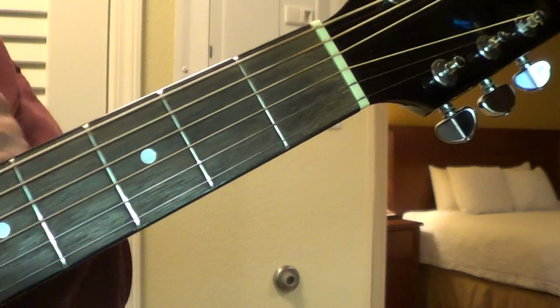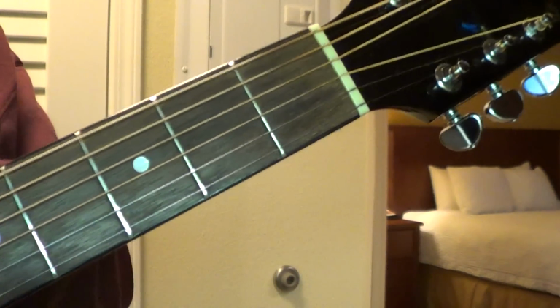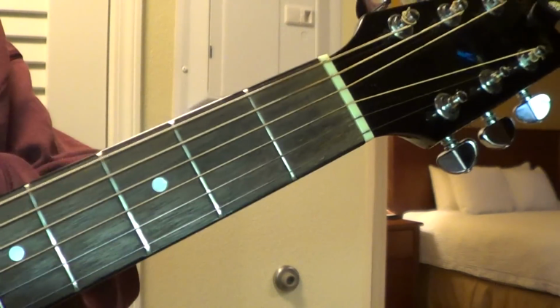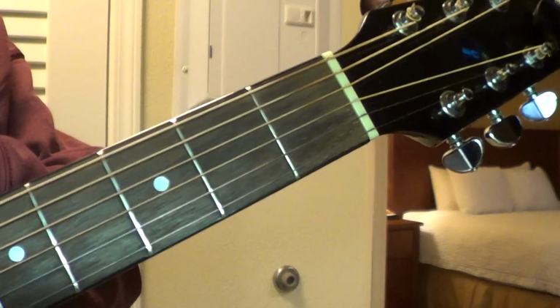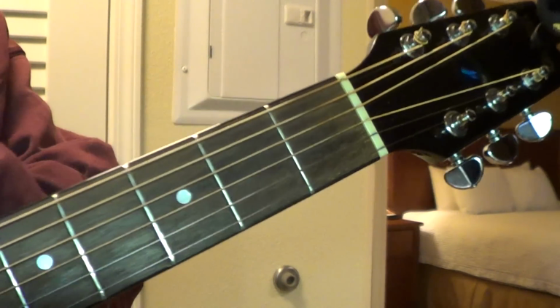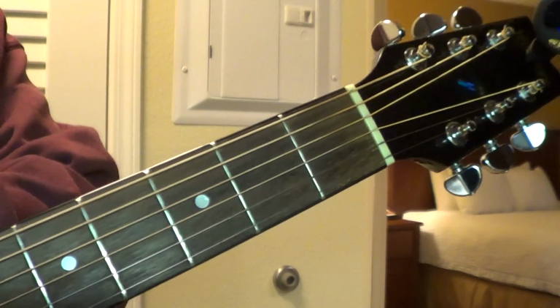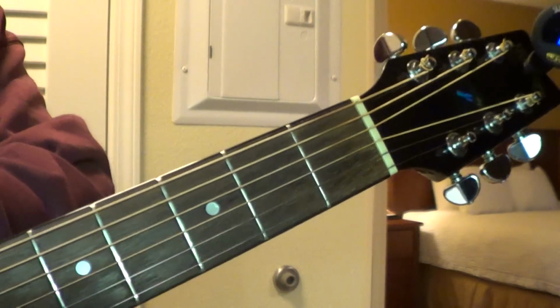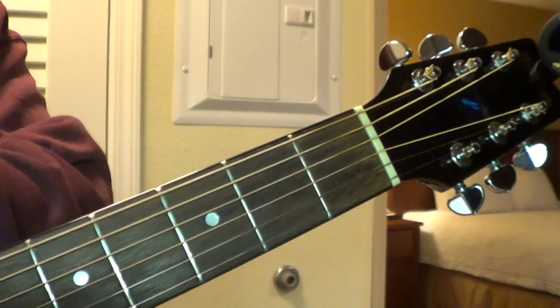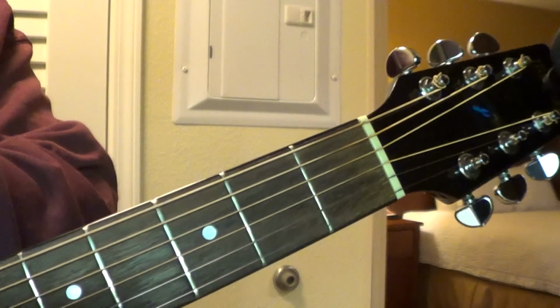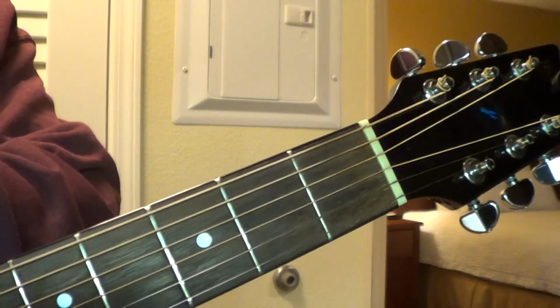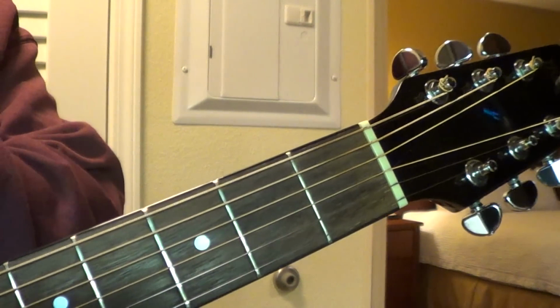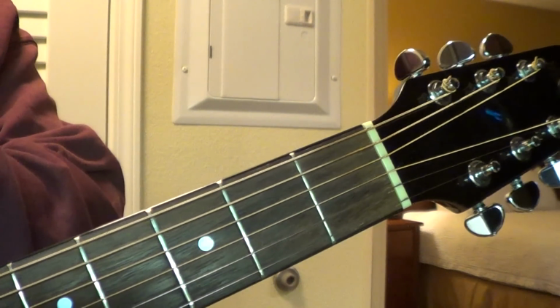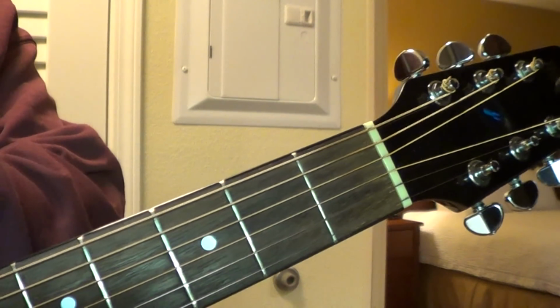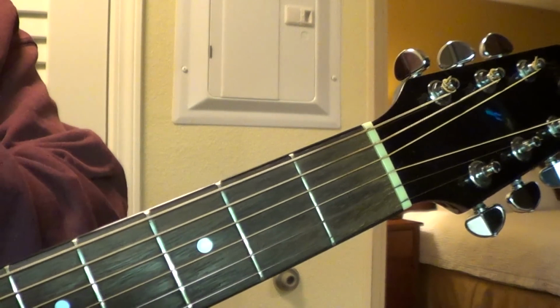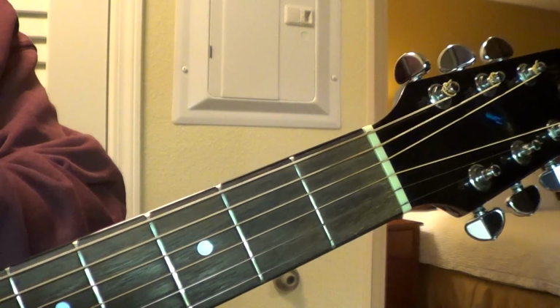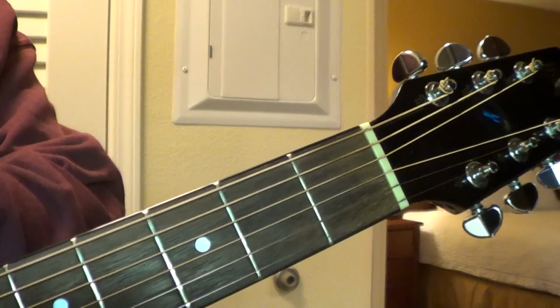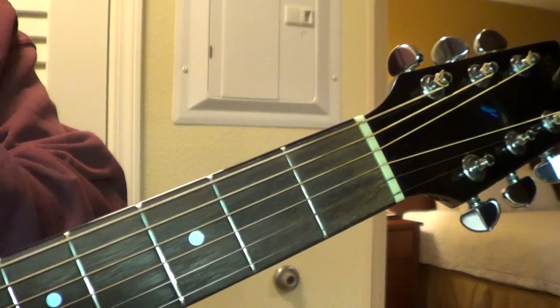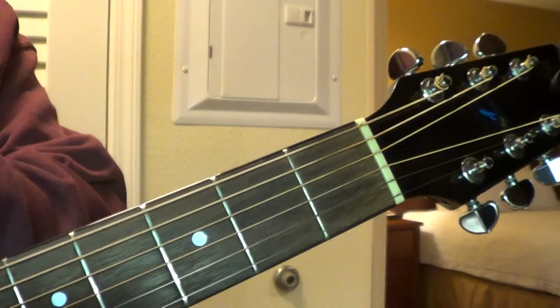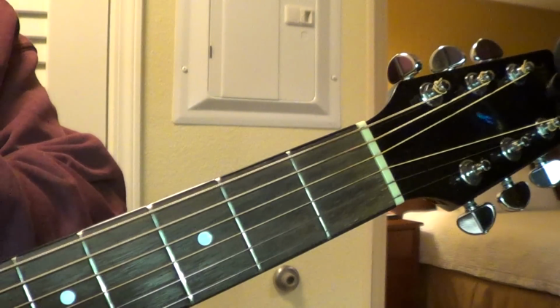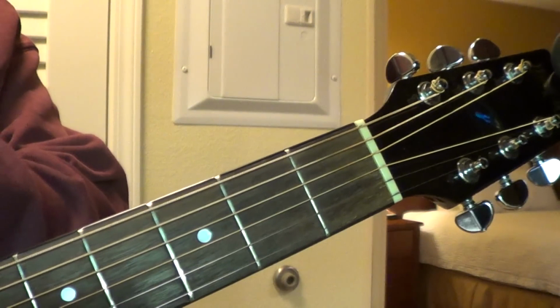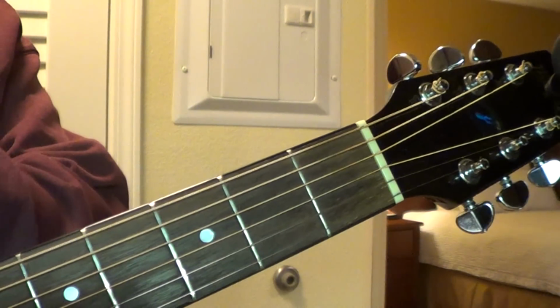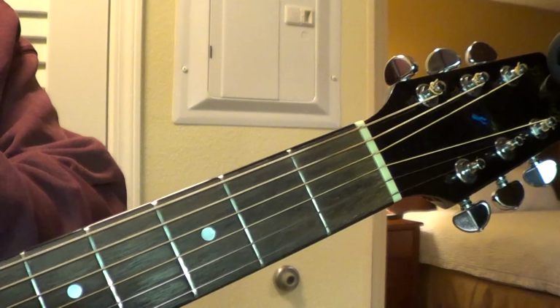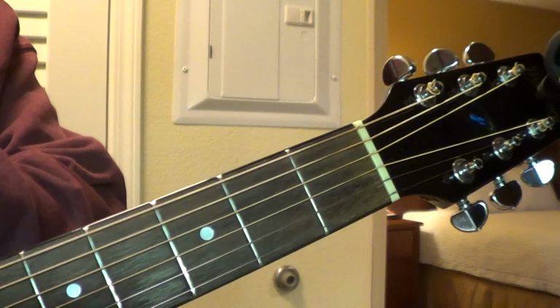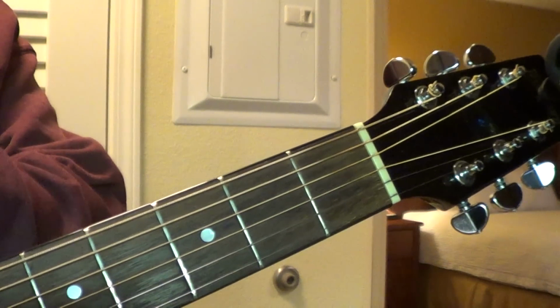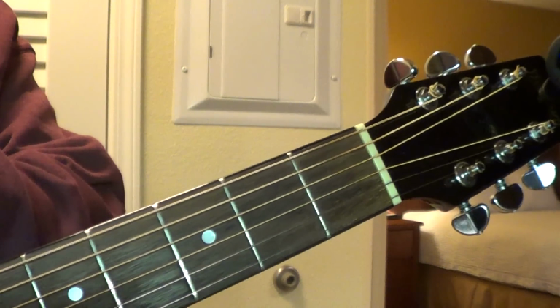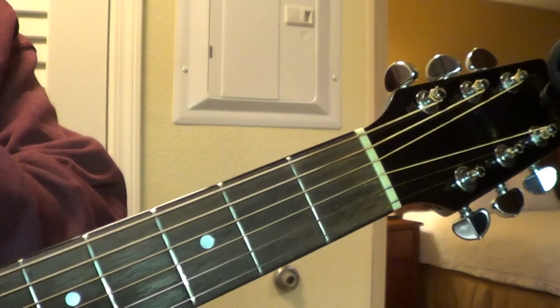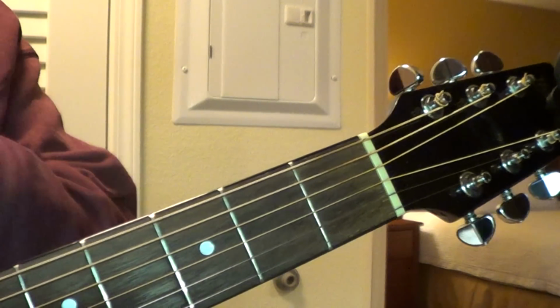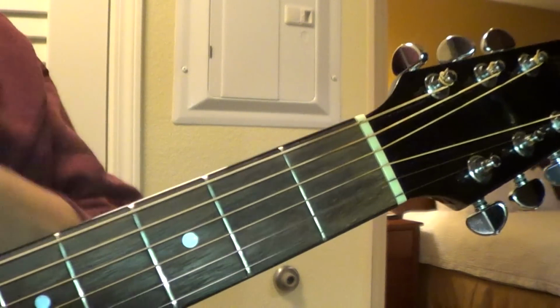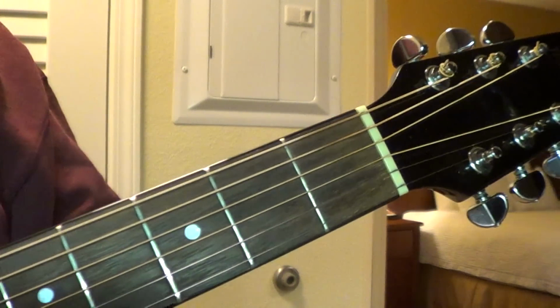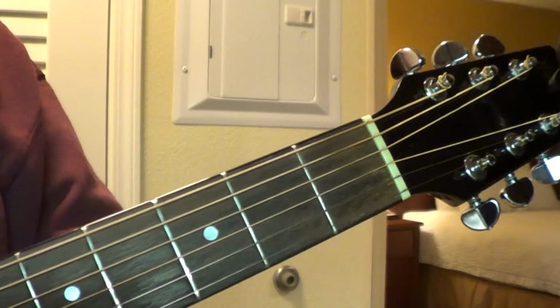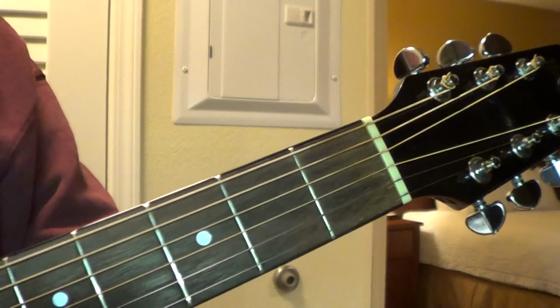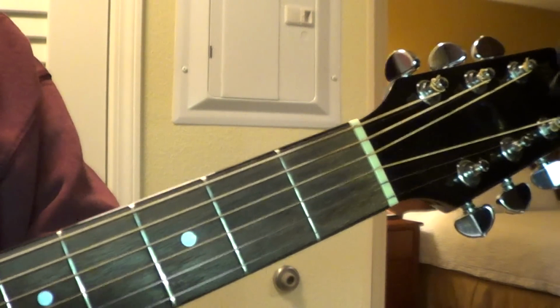Stop the video right now and practice that over and over, because it's like most of the riff here.